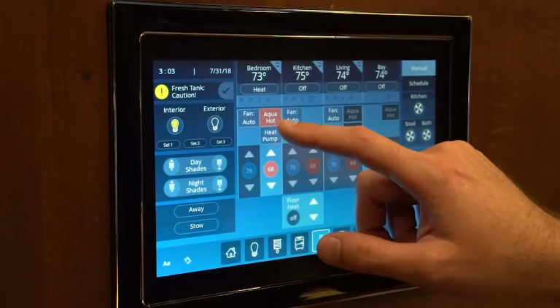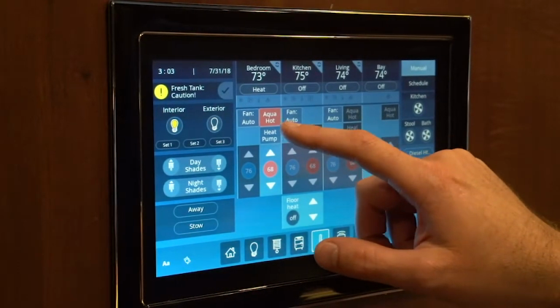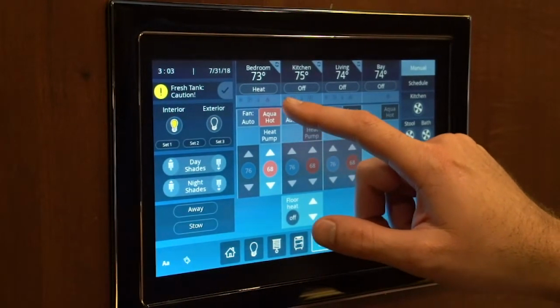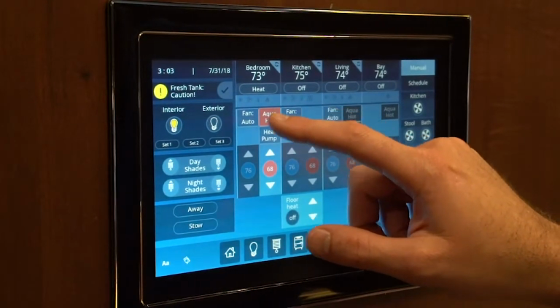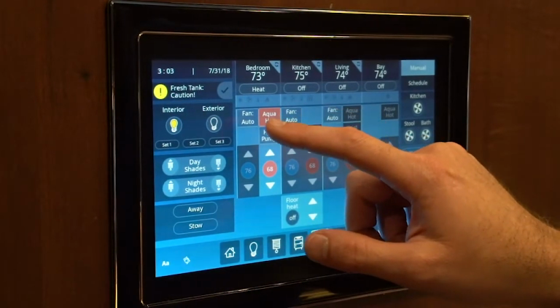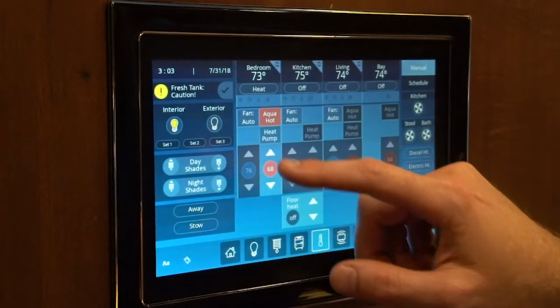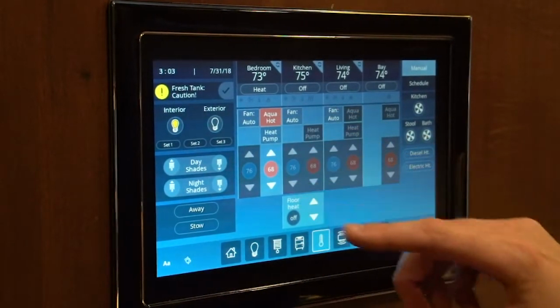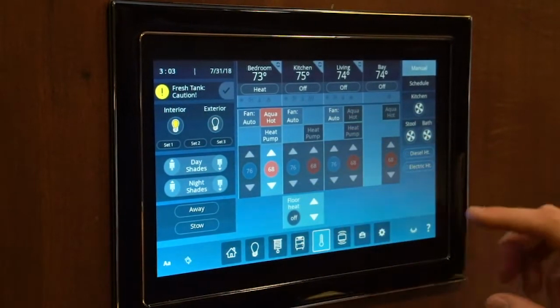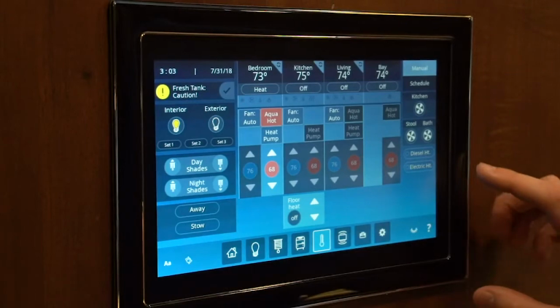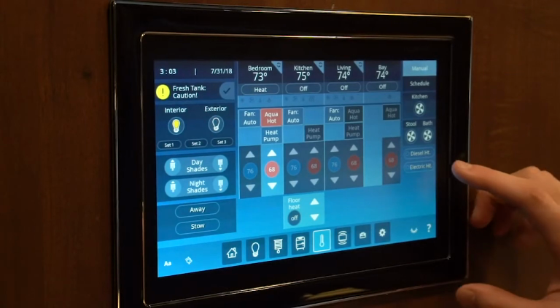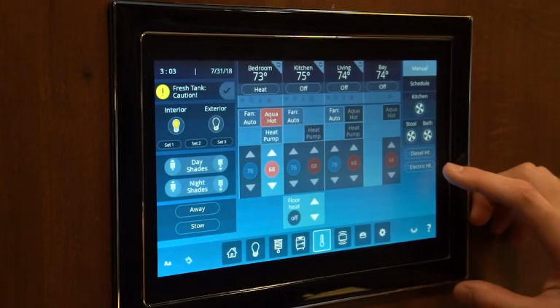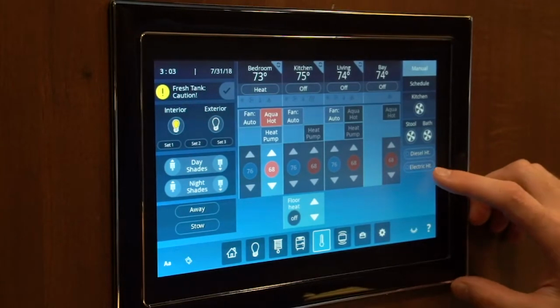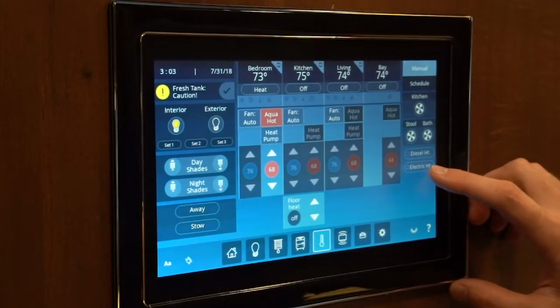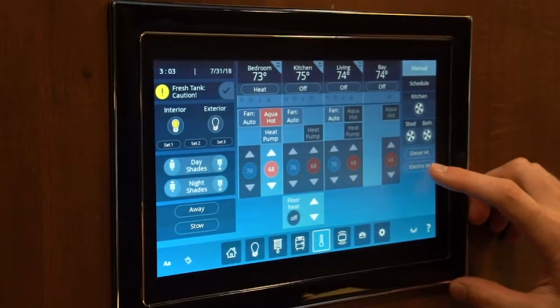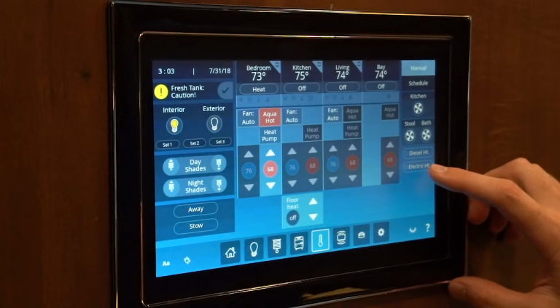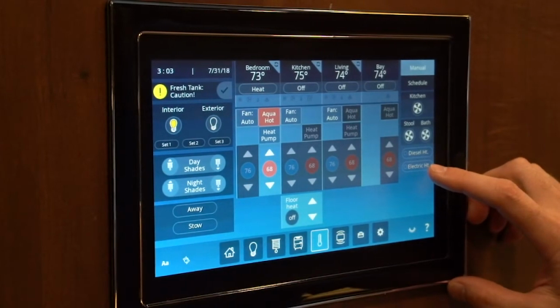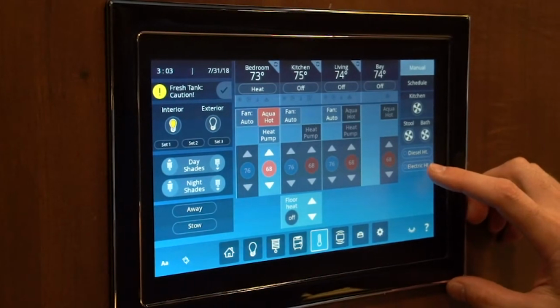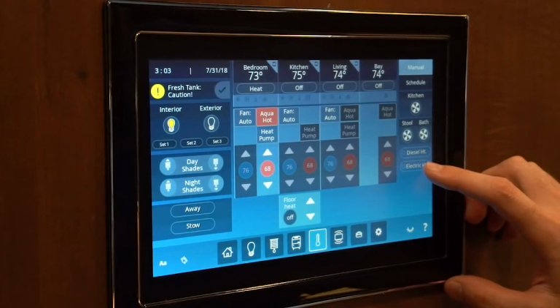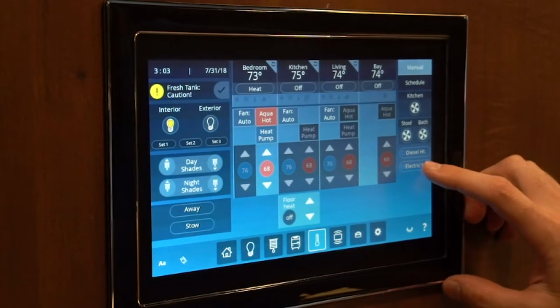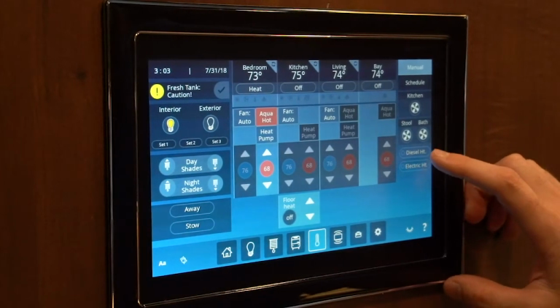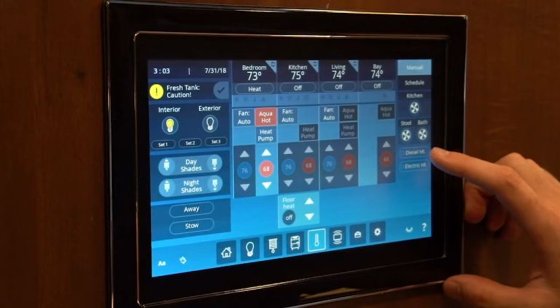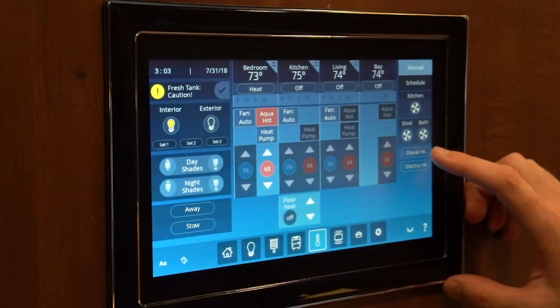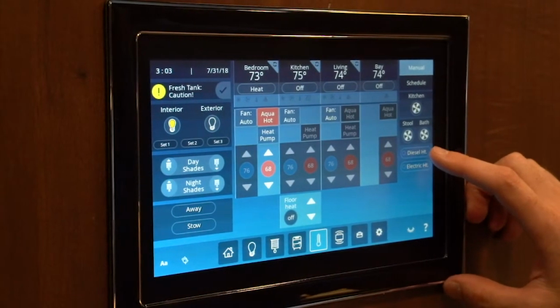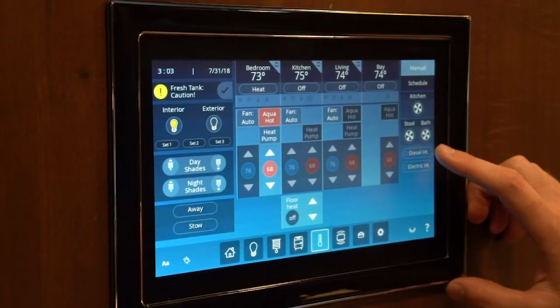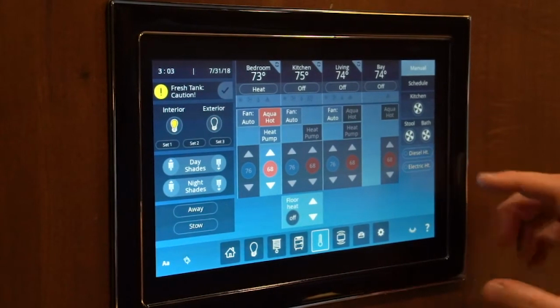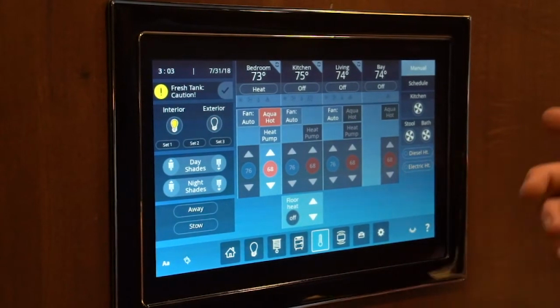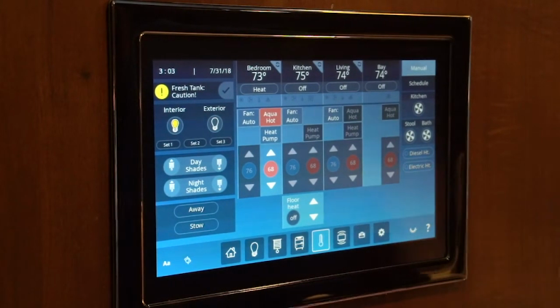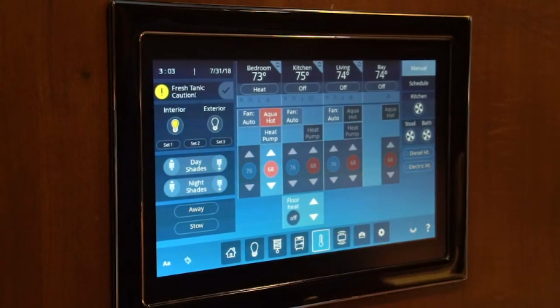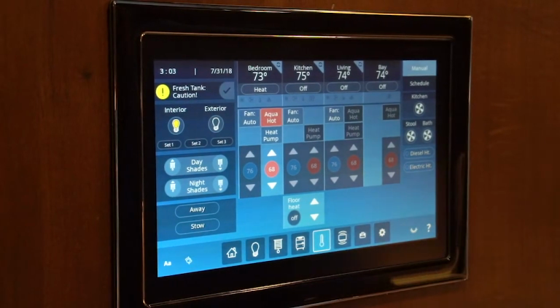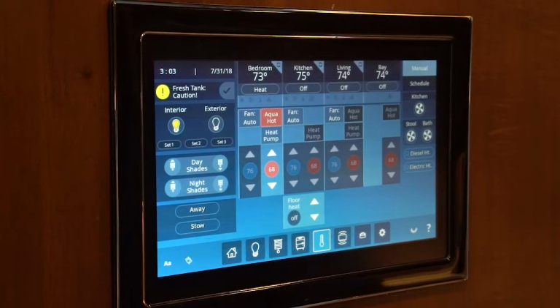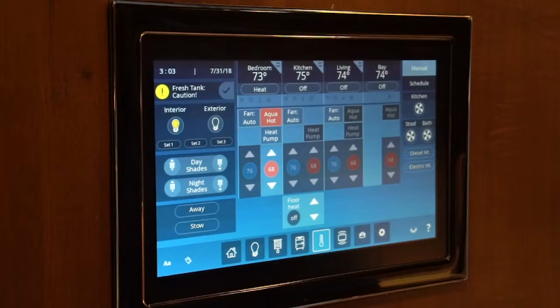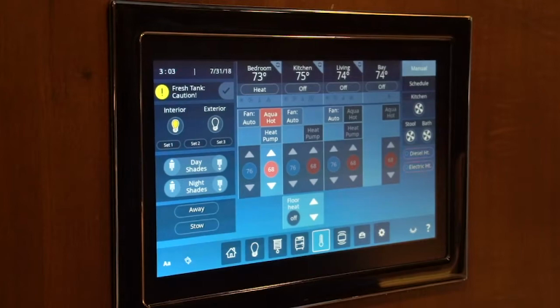Anytime you have the aqua hot selected, you will want to come over here and either select electric heat or diesel heat. That's all going to be based on your temperature outside.